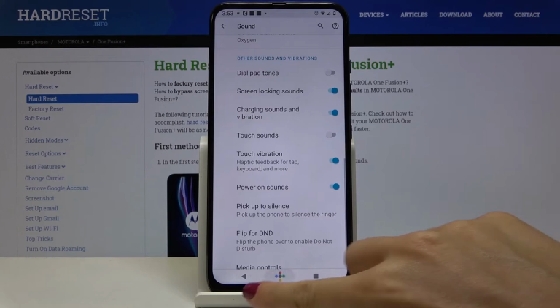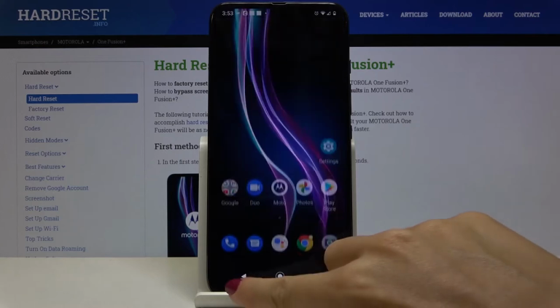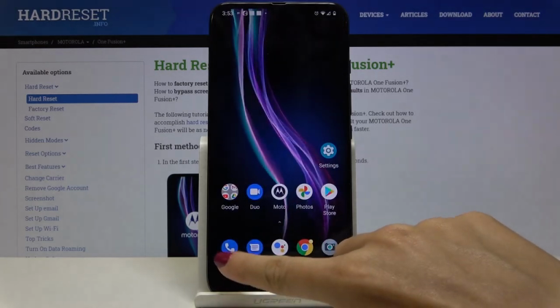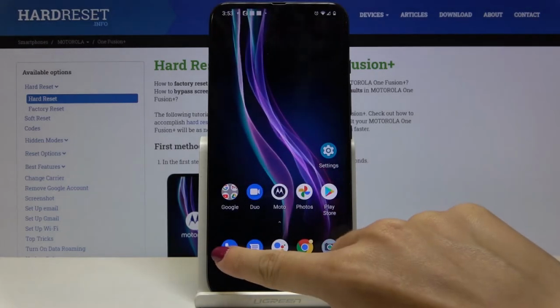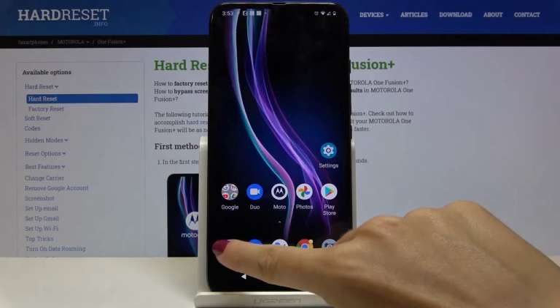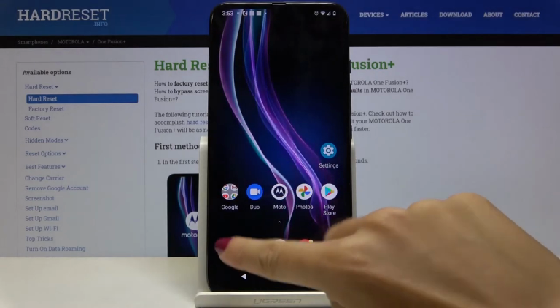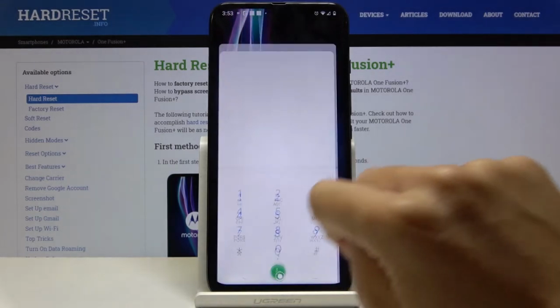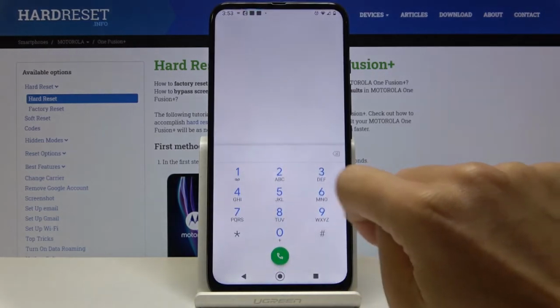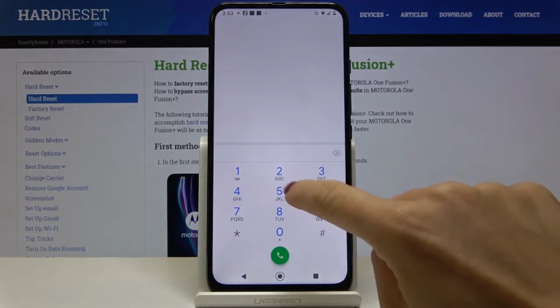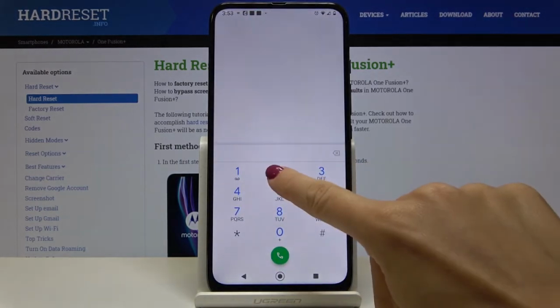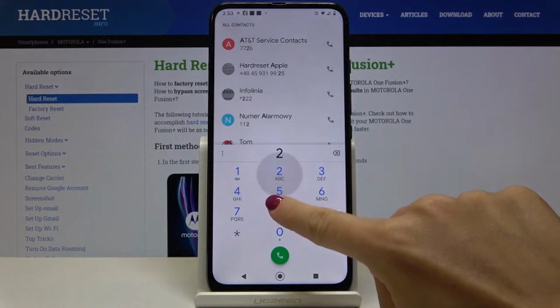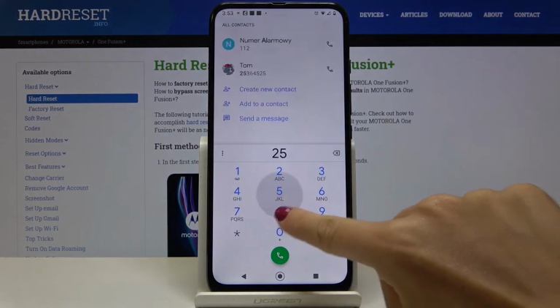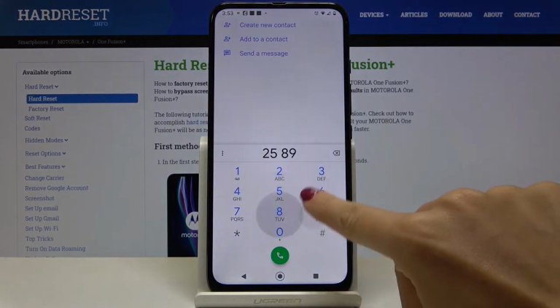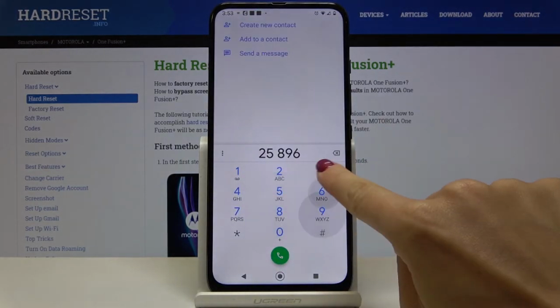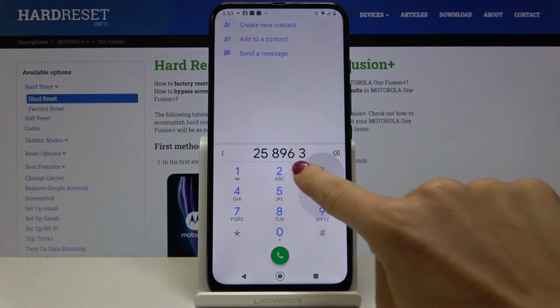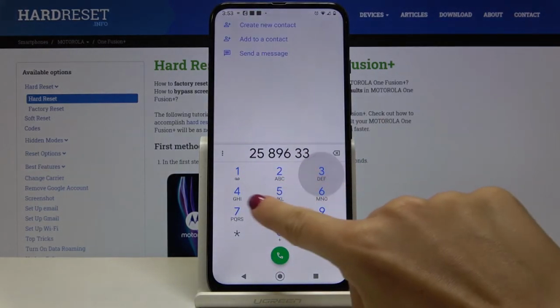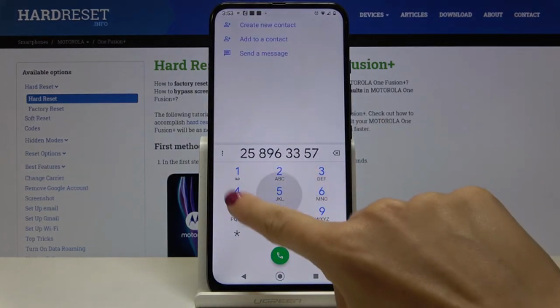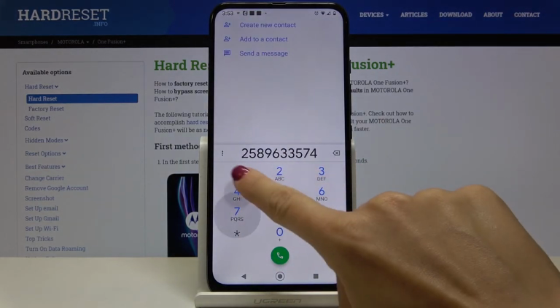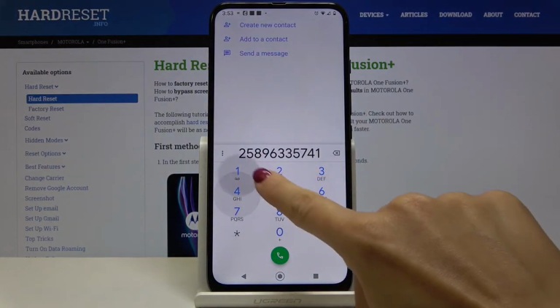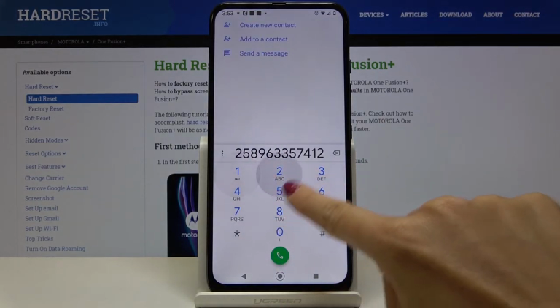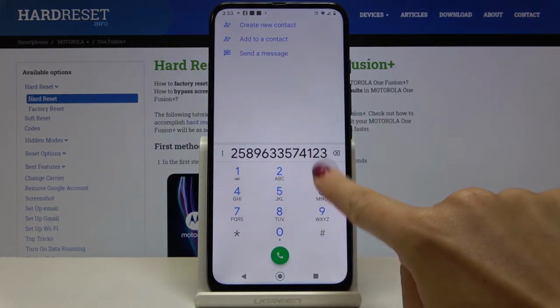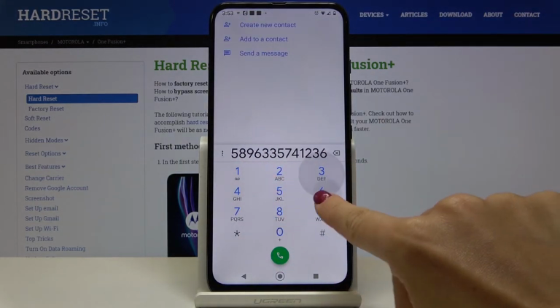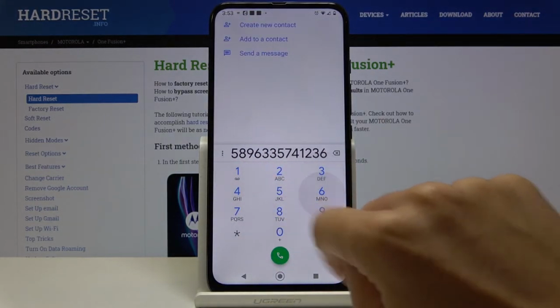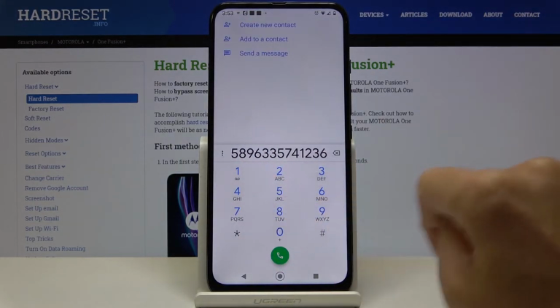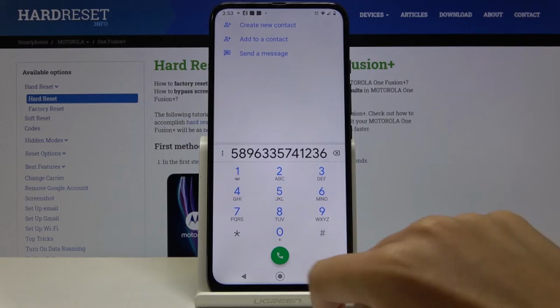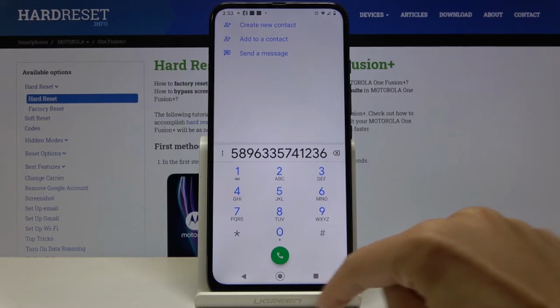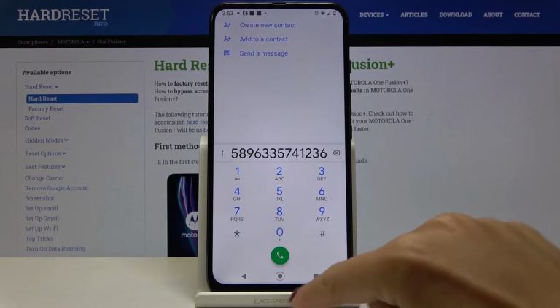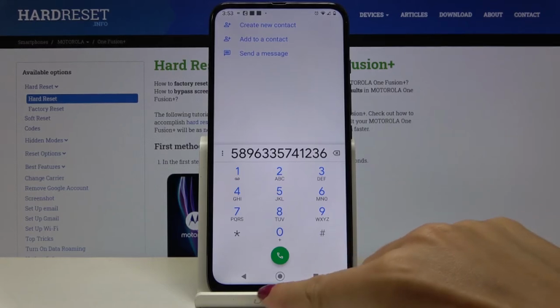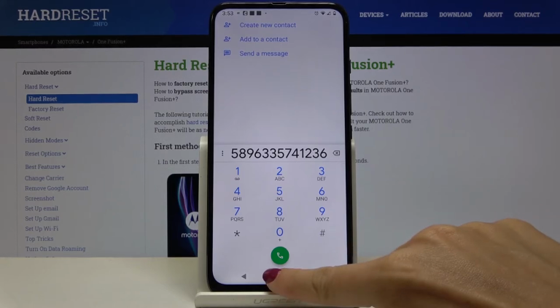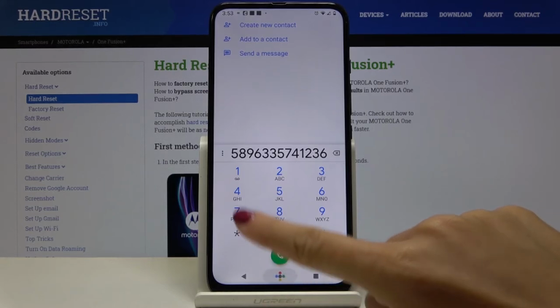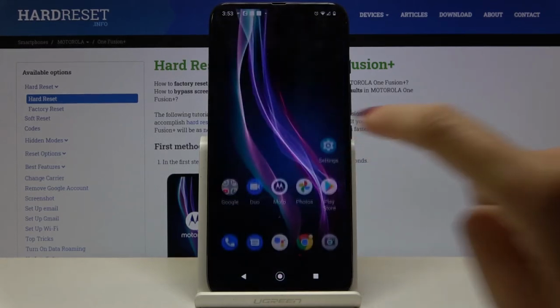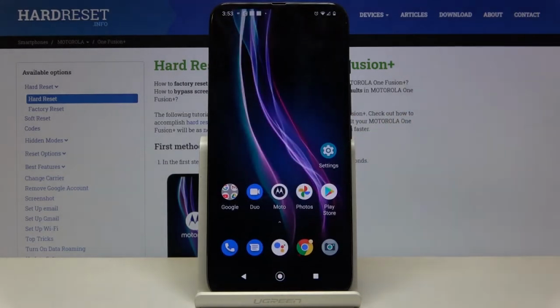And from now on it will be muted. And obviously you can perform the opposite action in the same way.